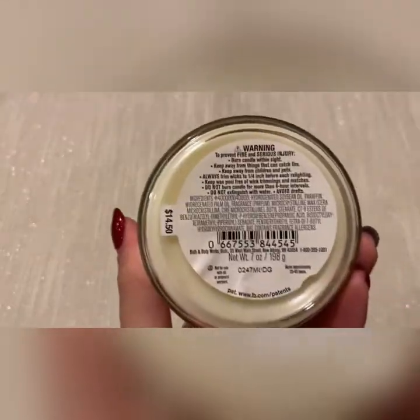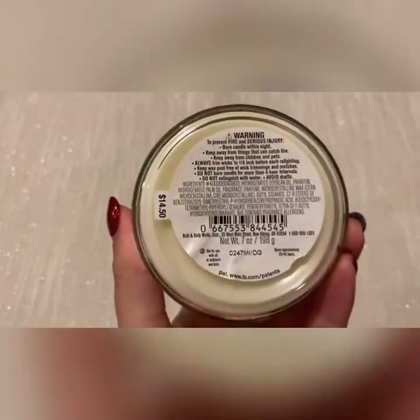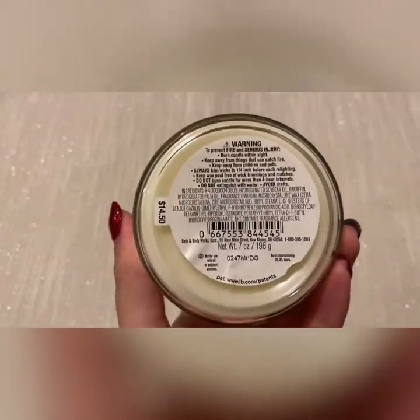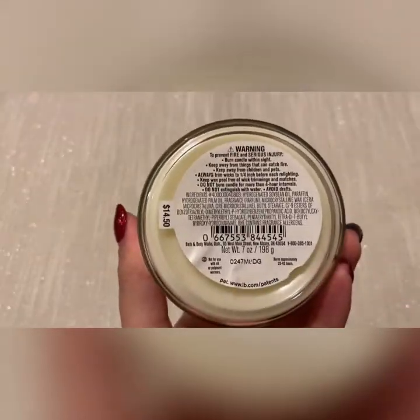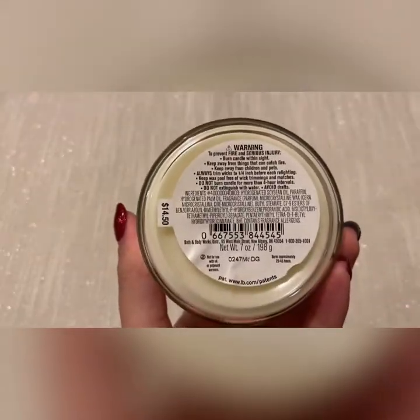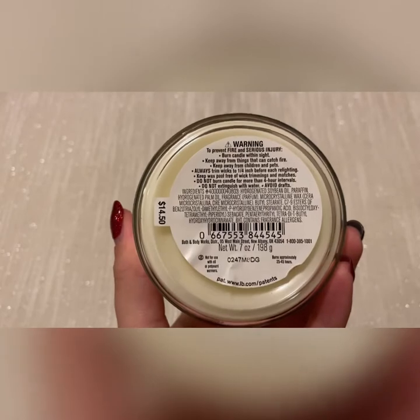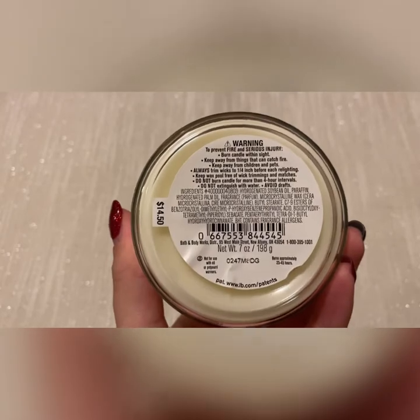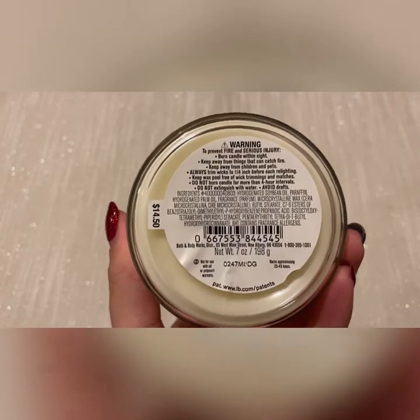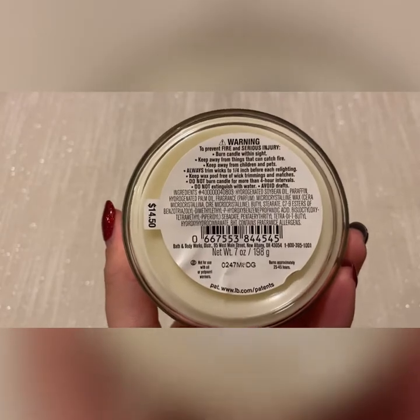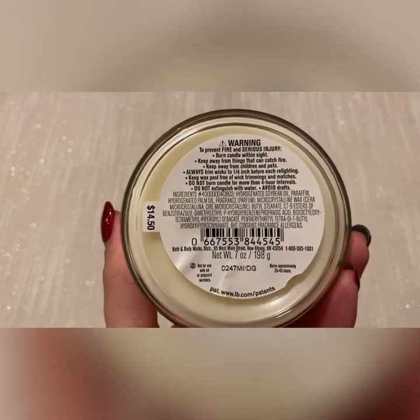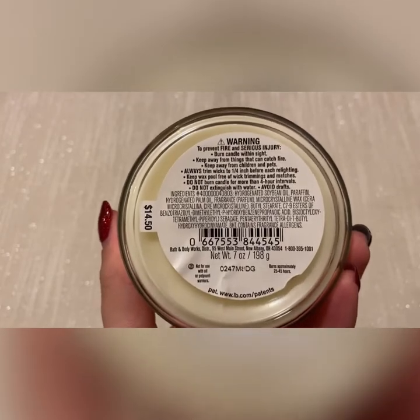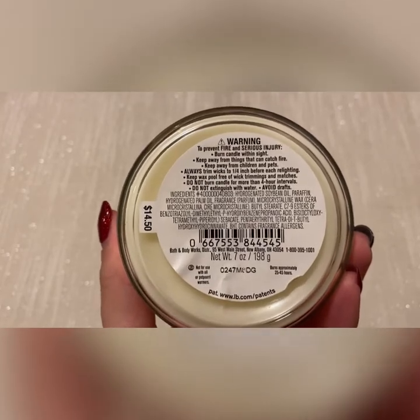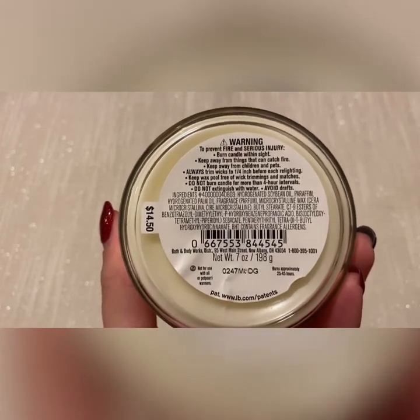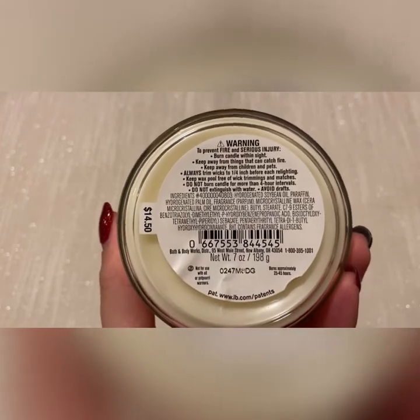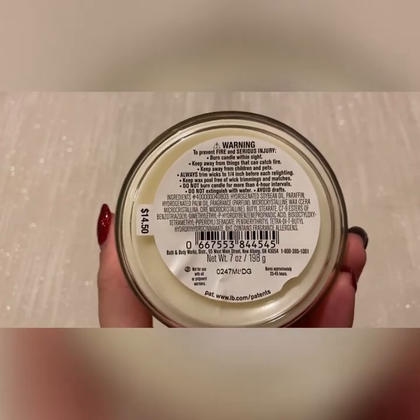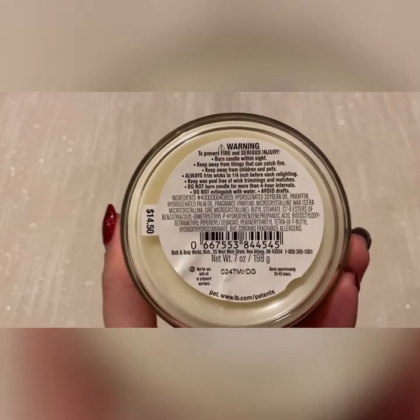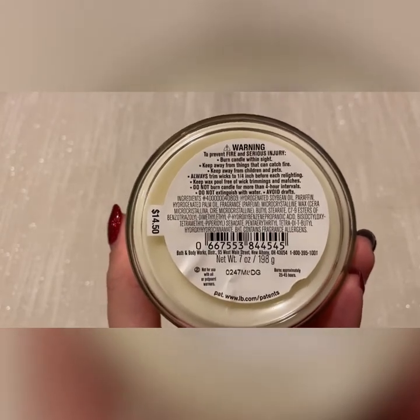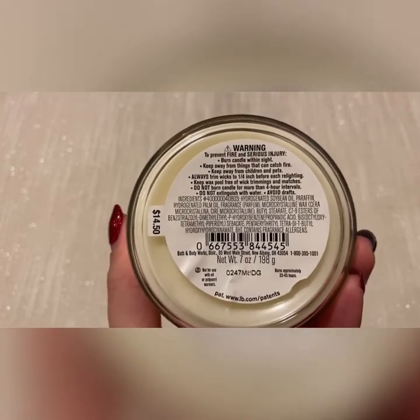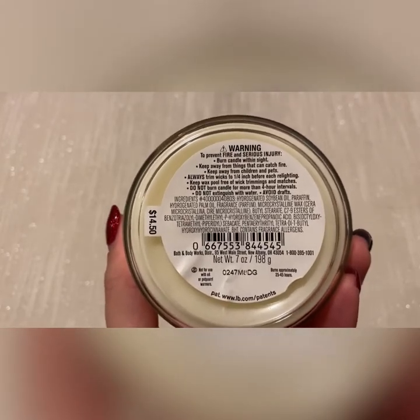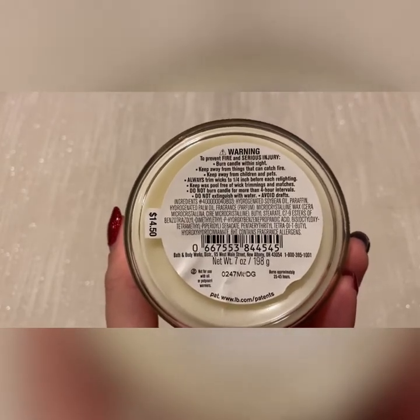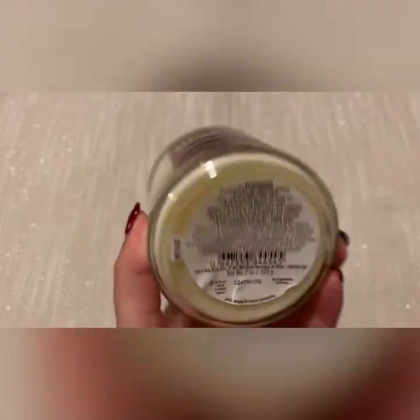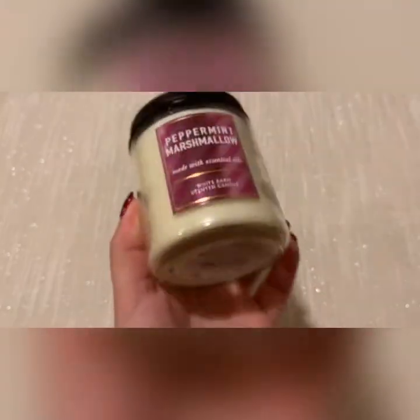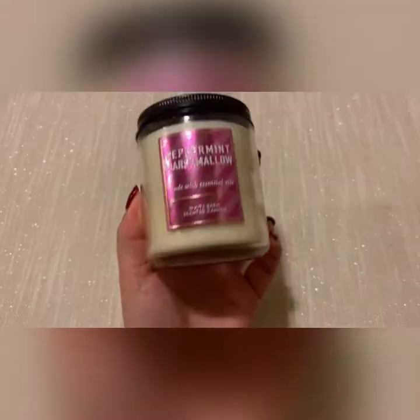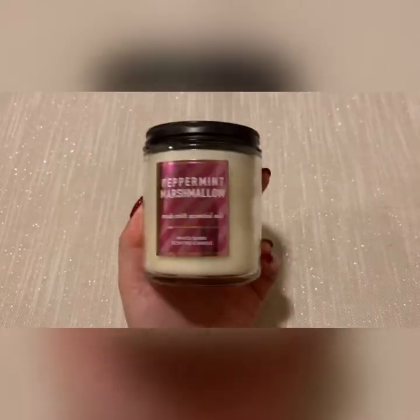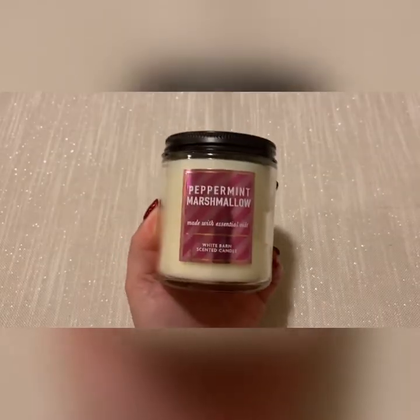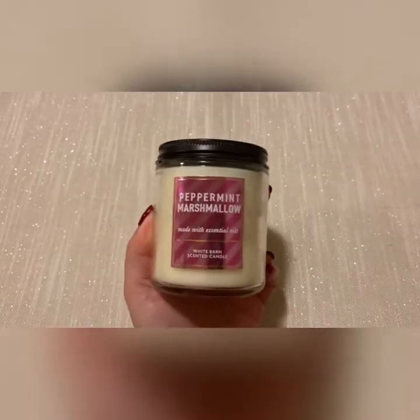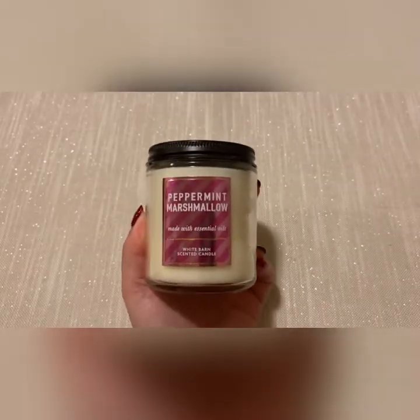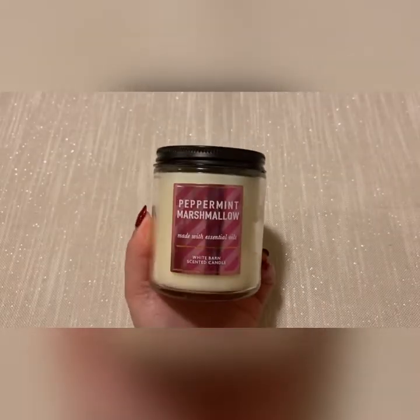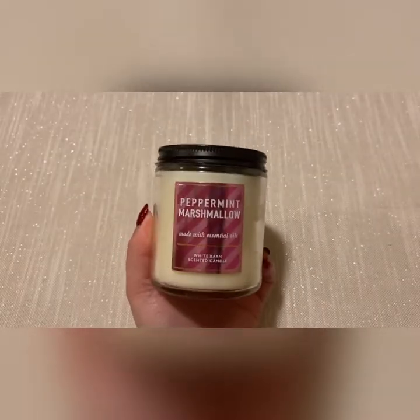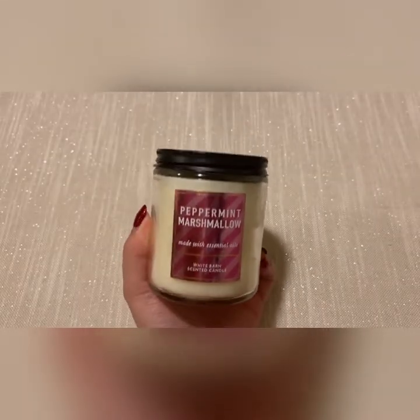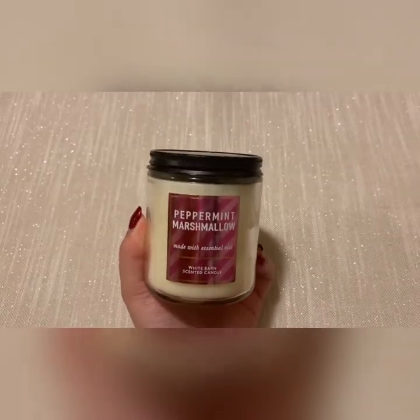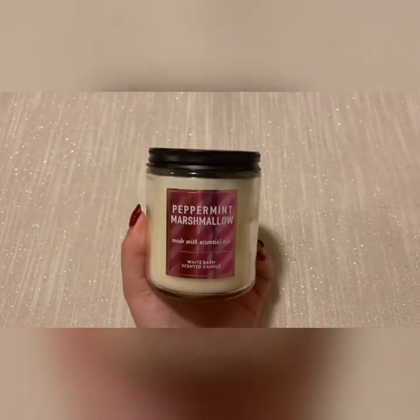As a reward I got peppermint marshmallow. It doesn't have scent notes listed but I'm assuming it's just peppermint marshmallow.